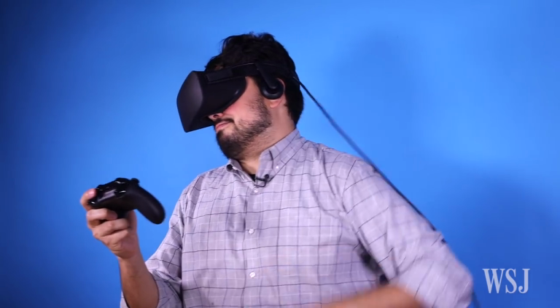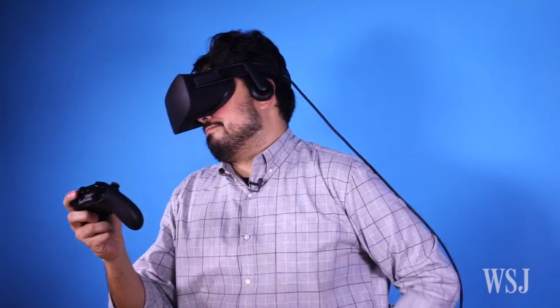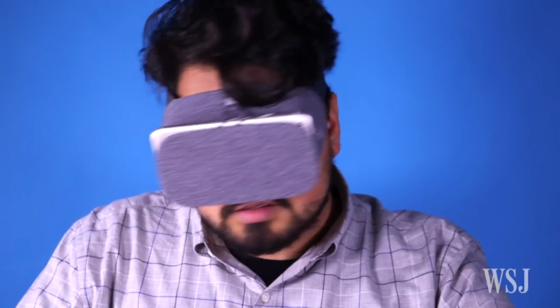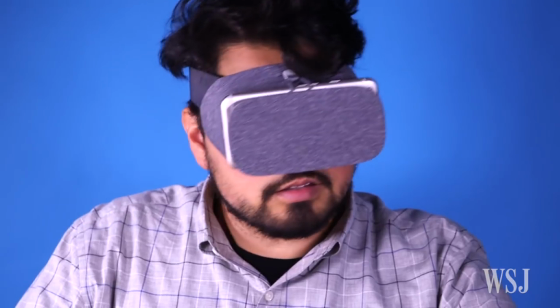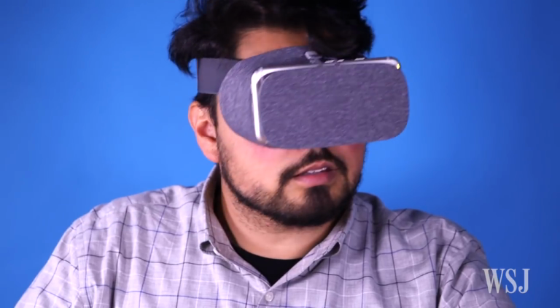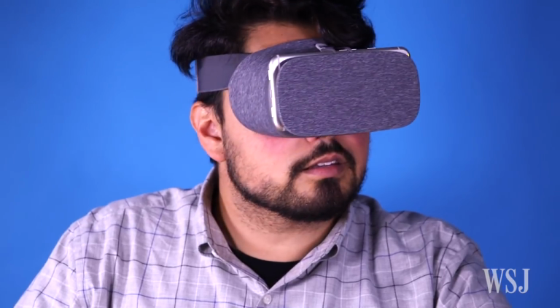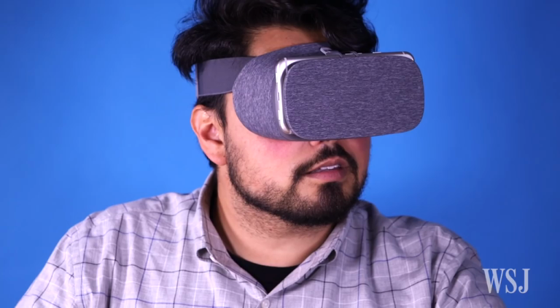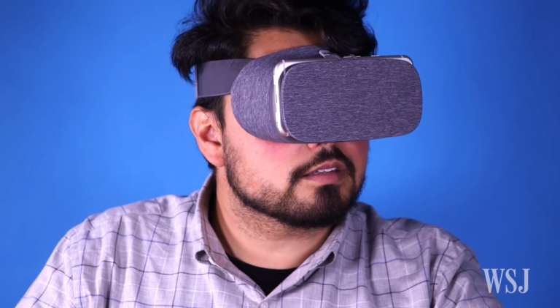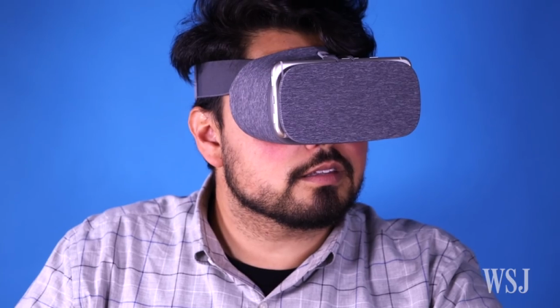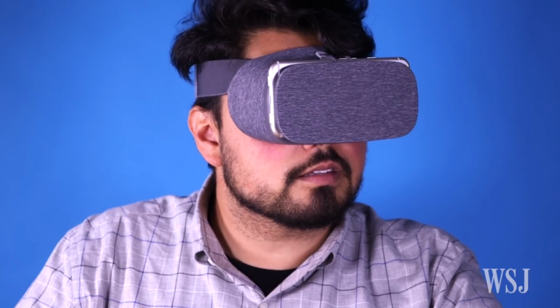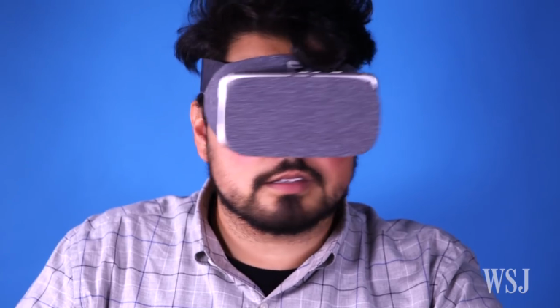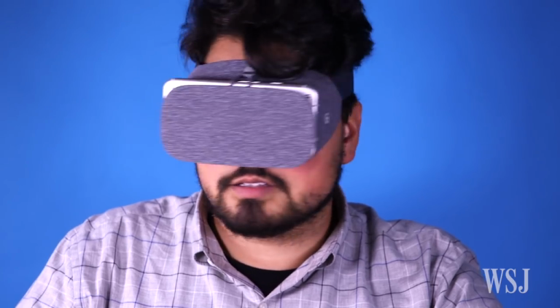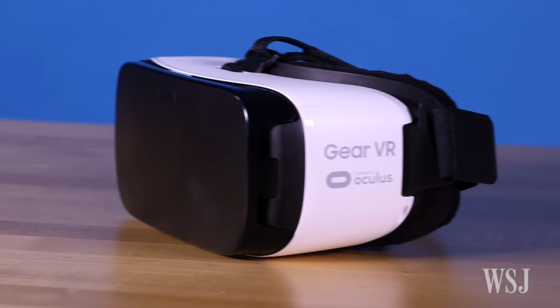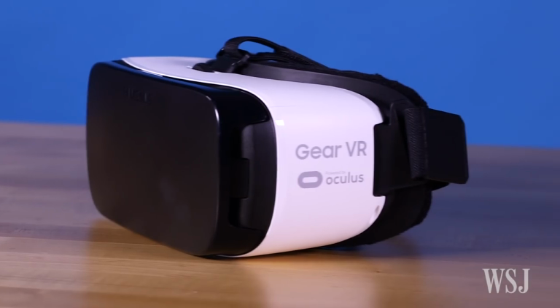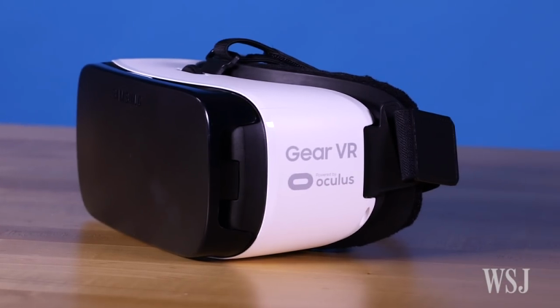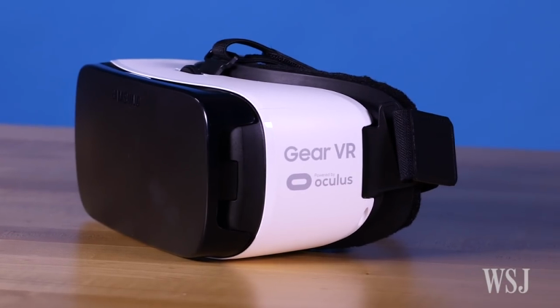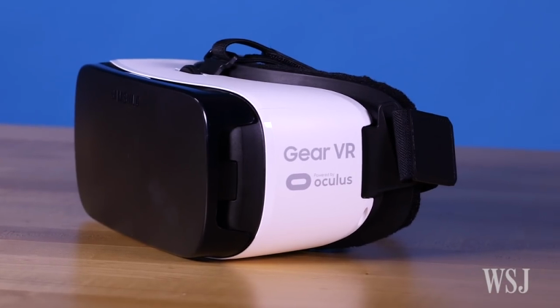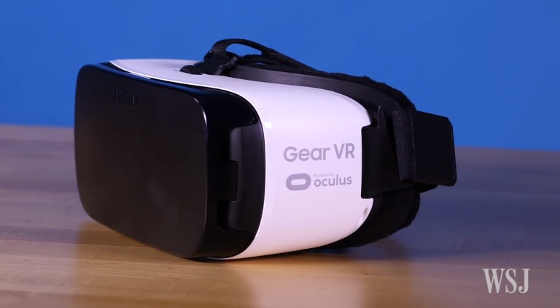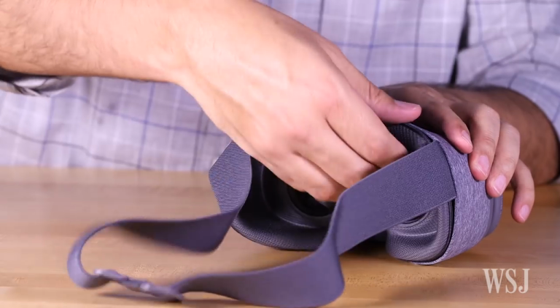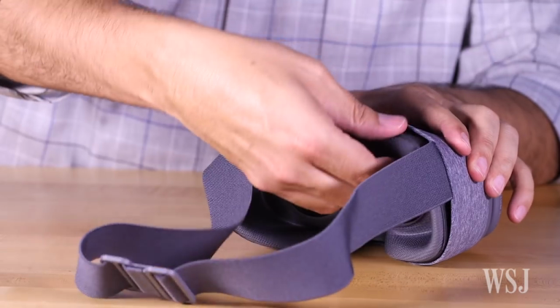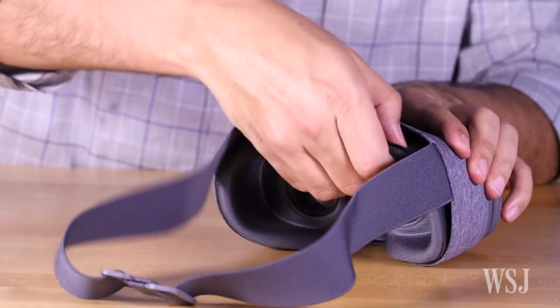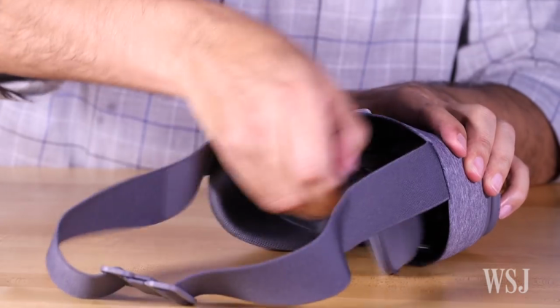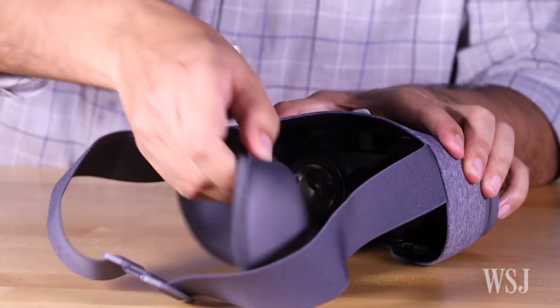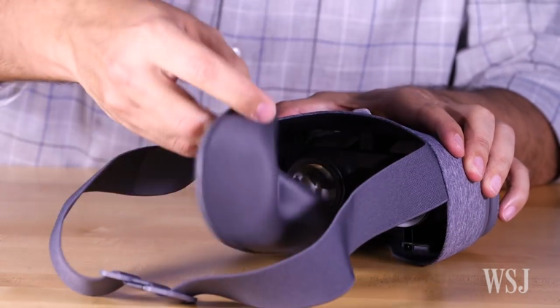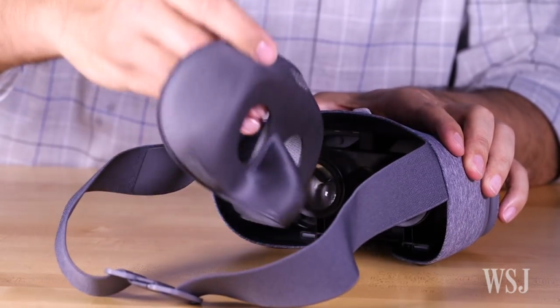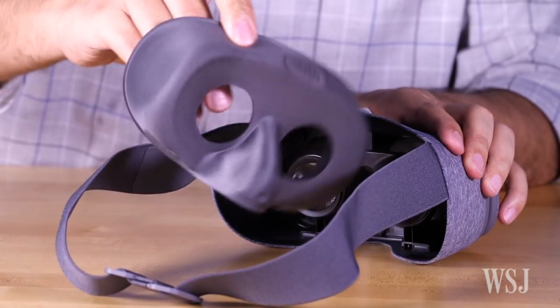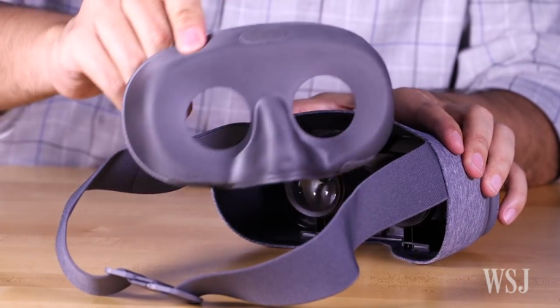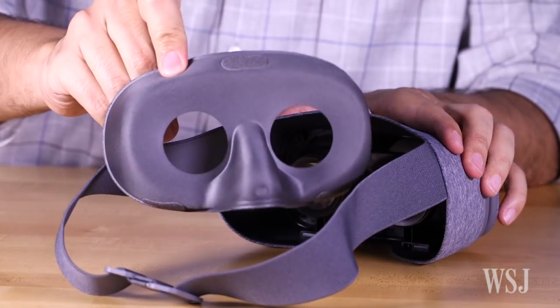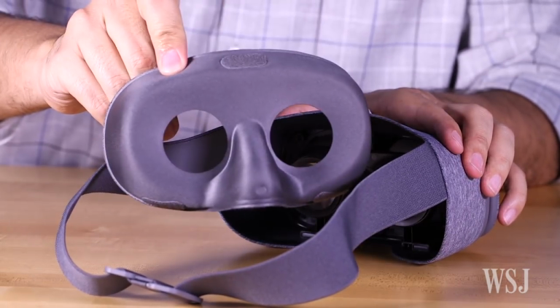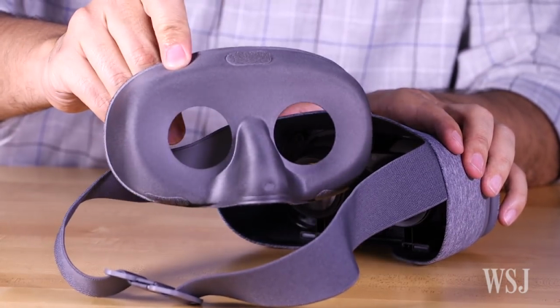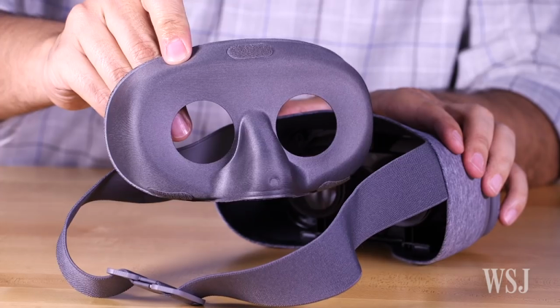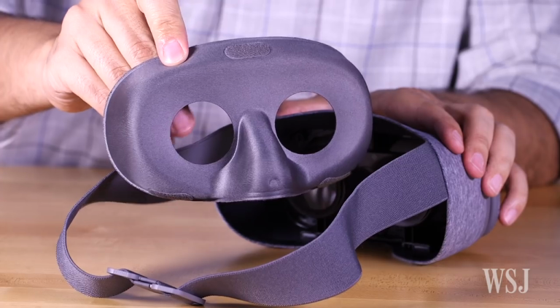It's lighter, more comfortable, and less expensive than Gear VR, and the part that touches your face is removable so you can wash it.